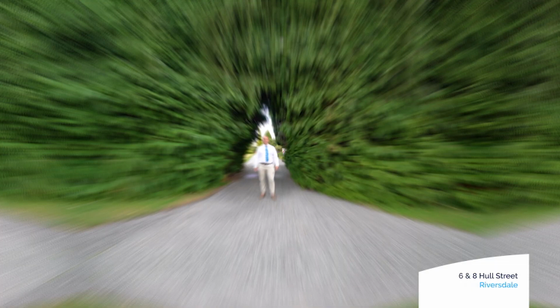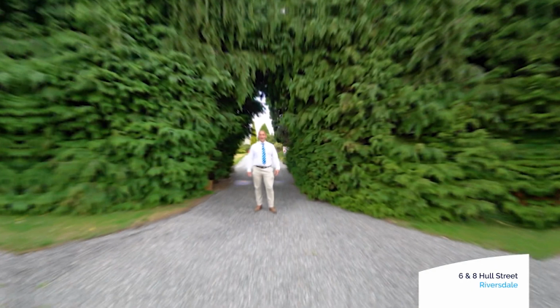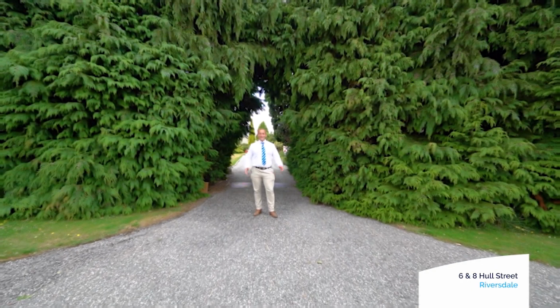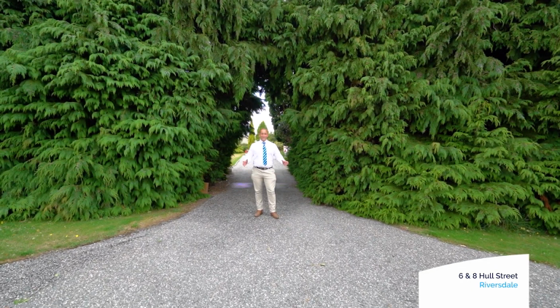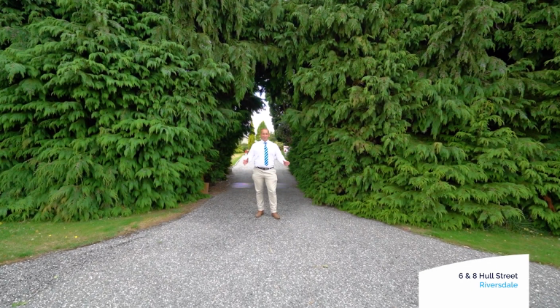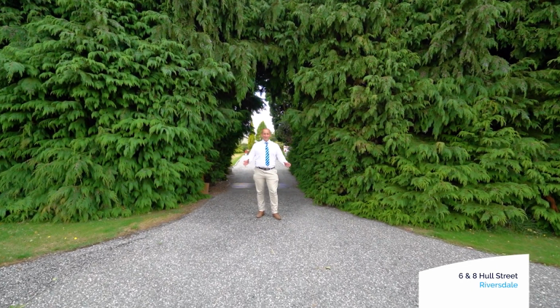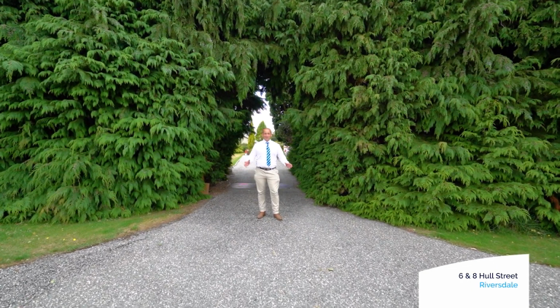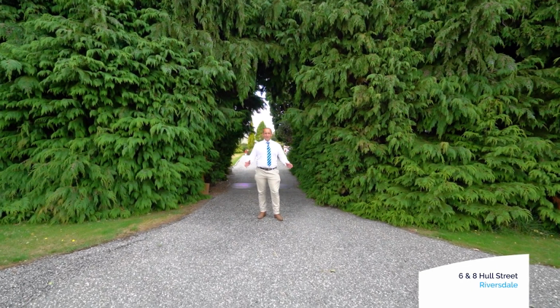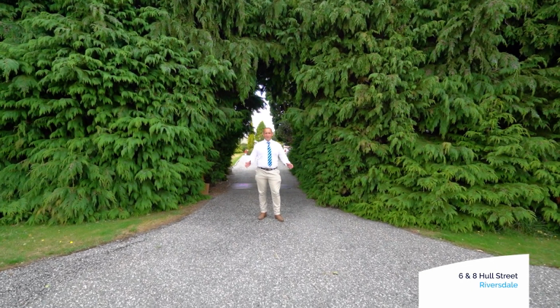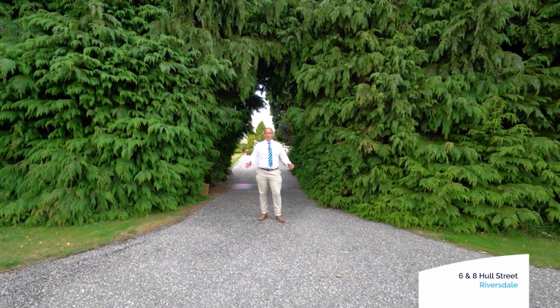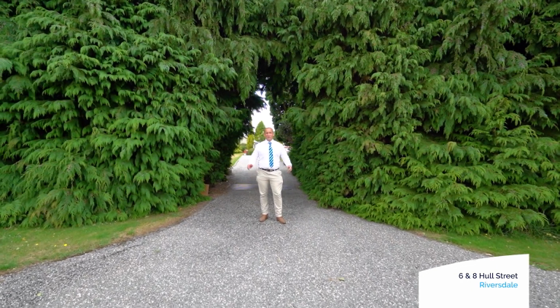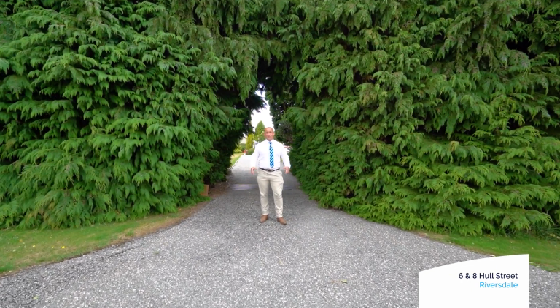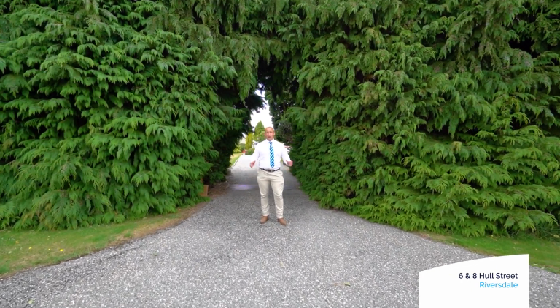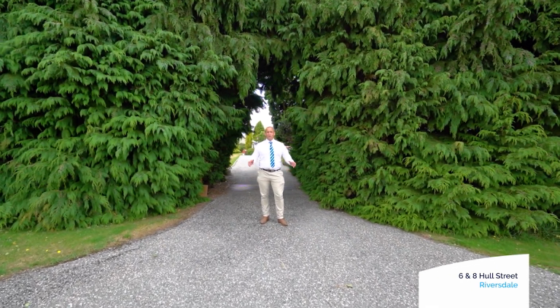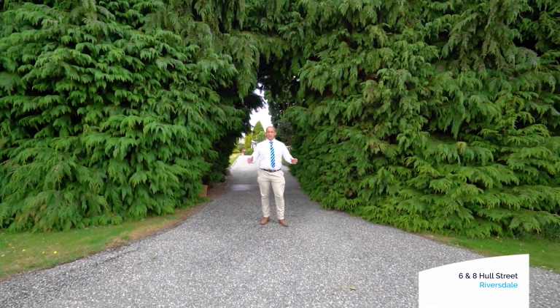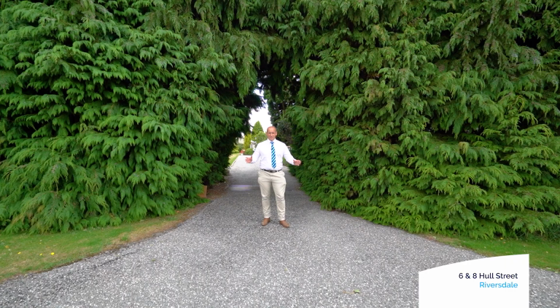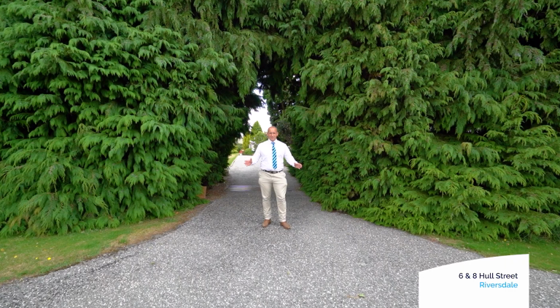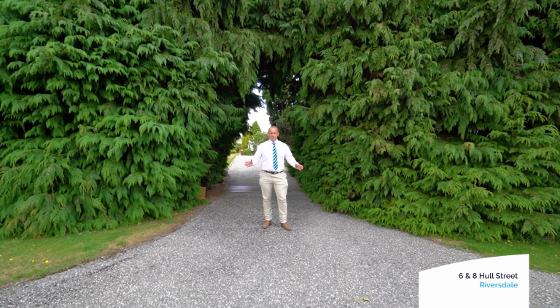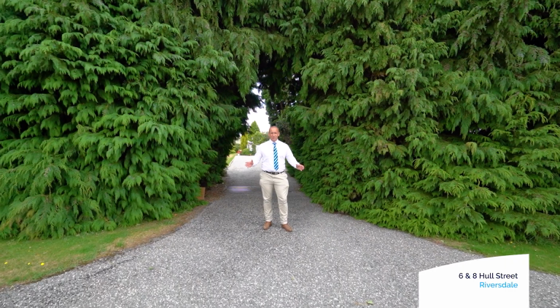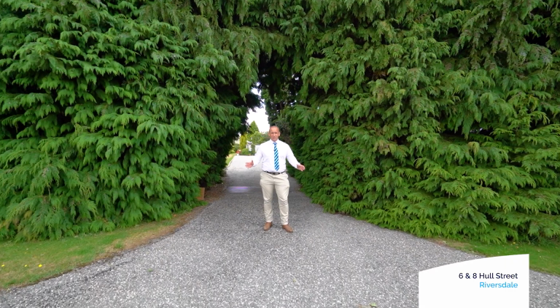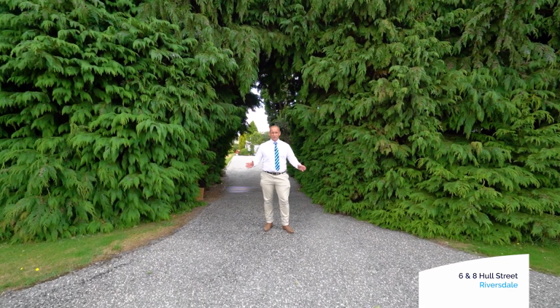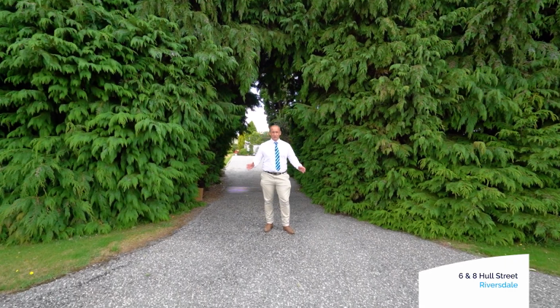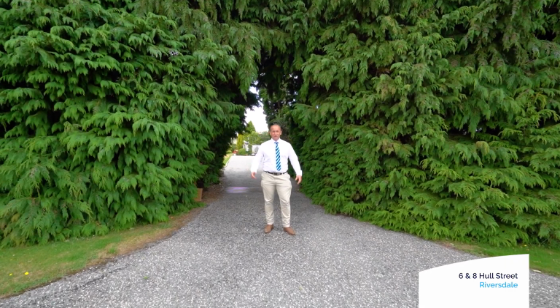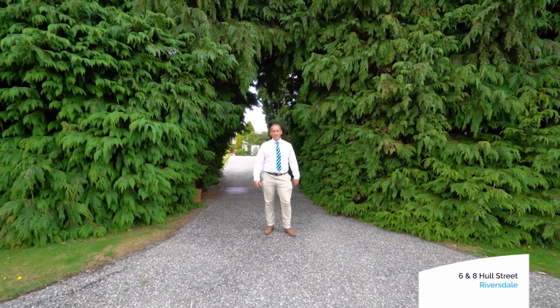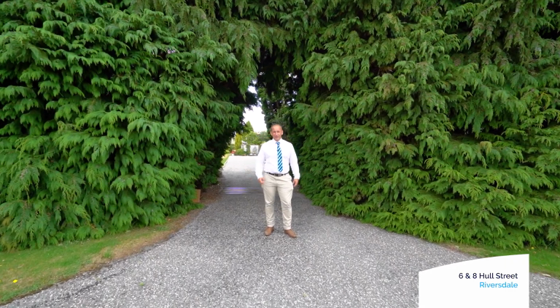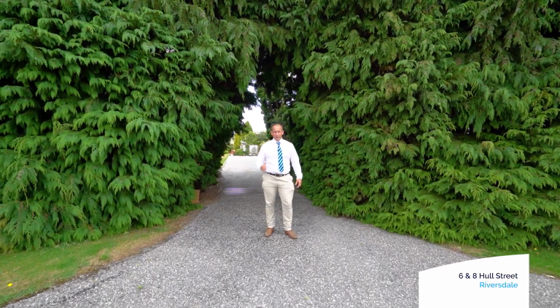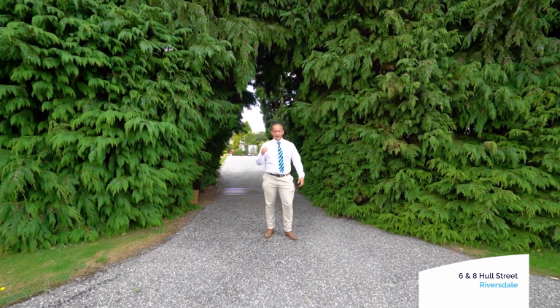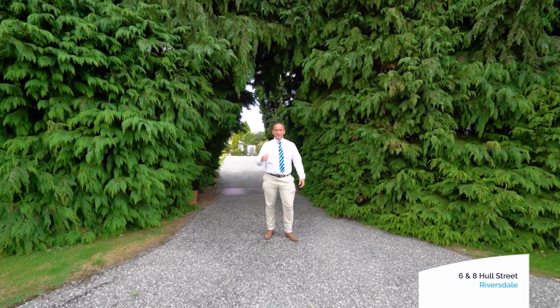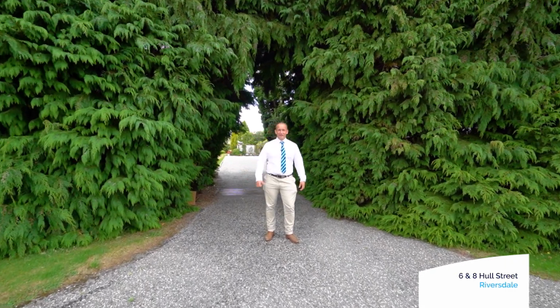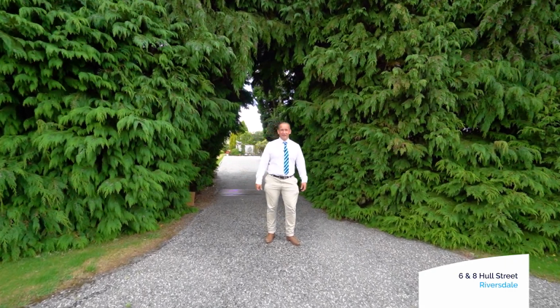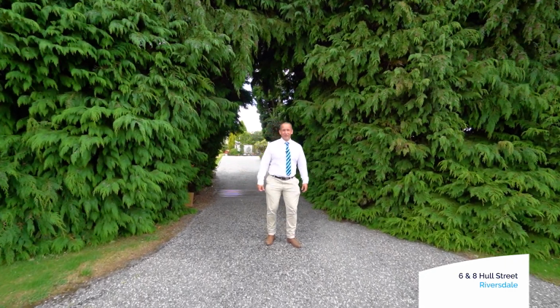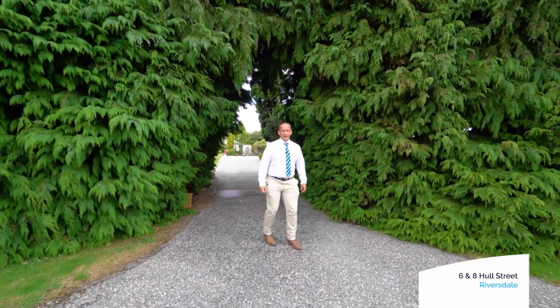Hi team, I'm Zach Andrews from Harcourts, and welcome to 6 Hull Street, Riversdale. Come on in and take a look around.